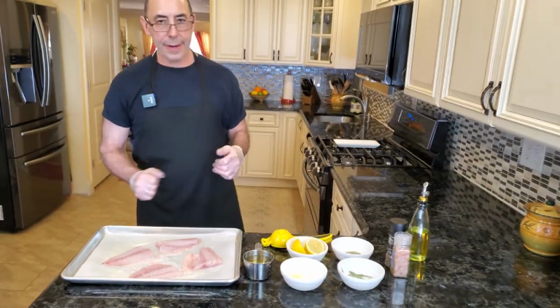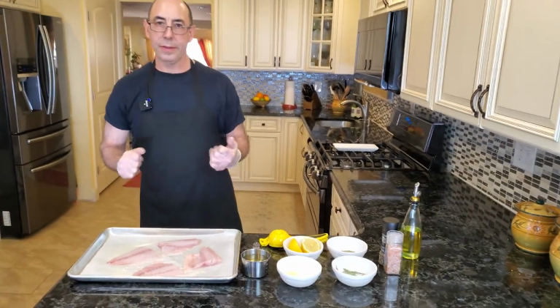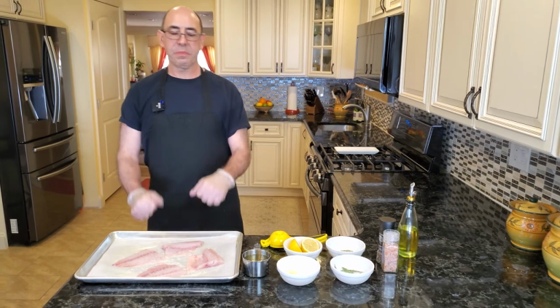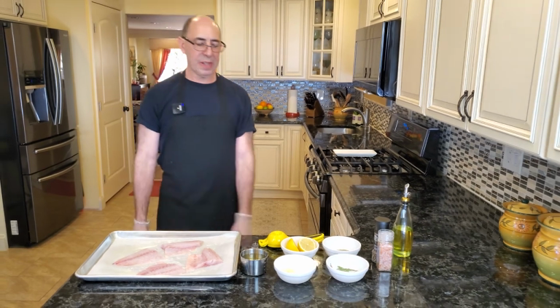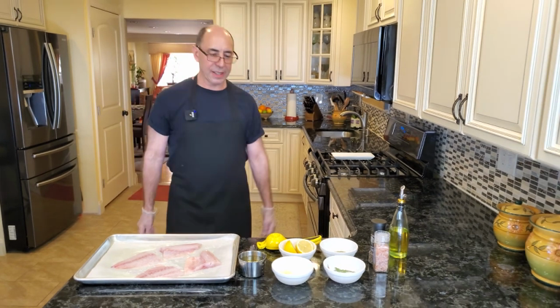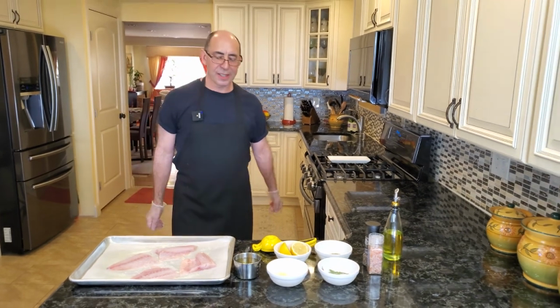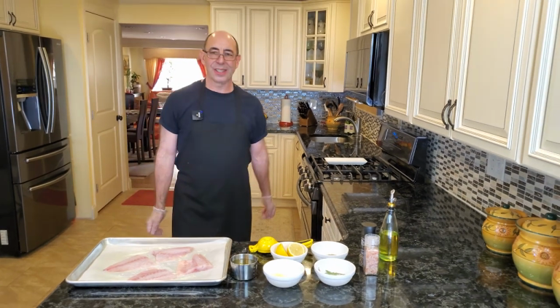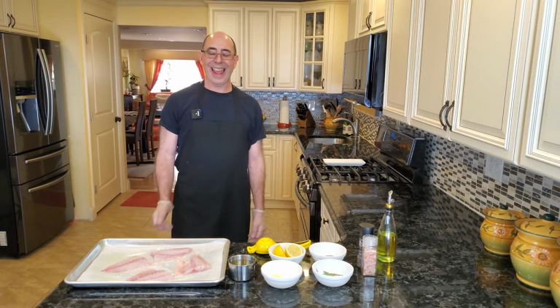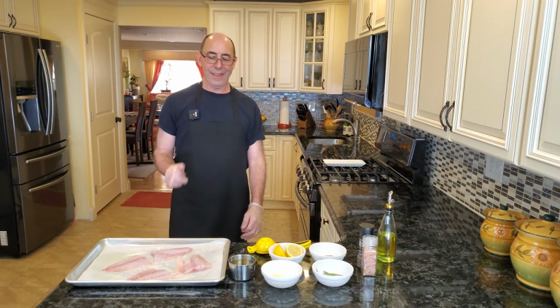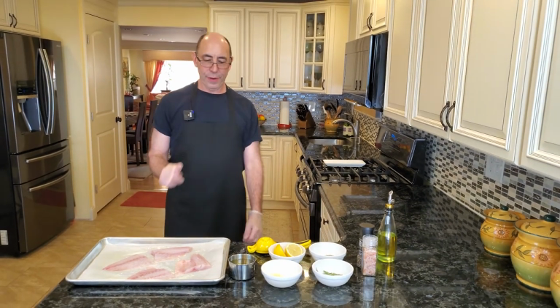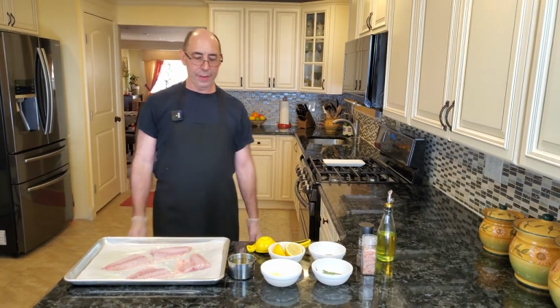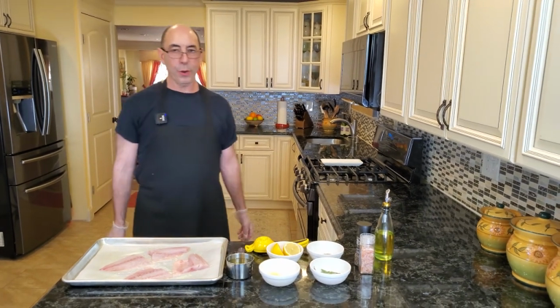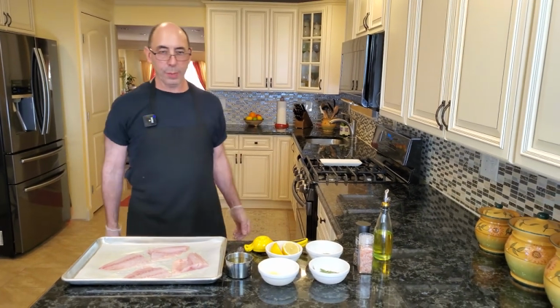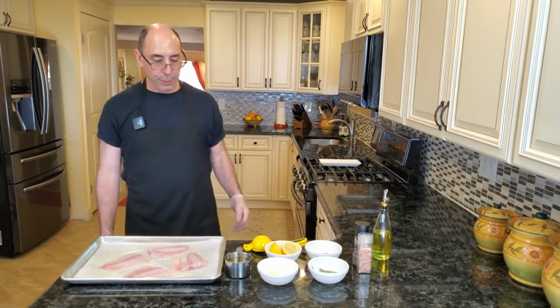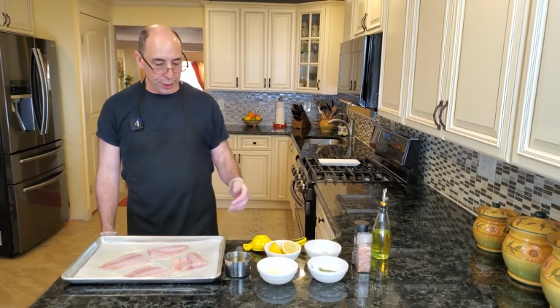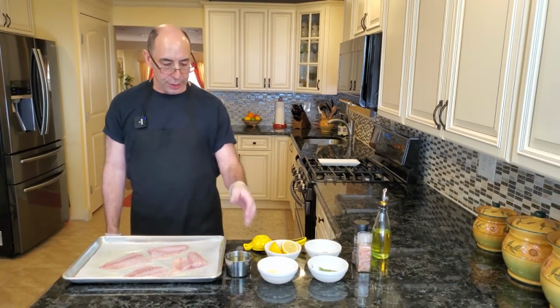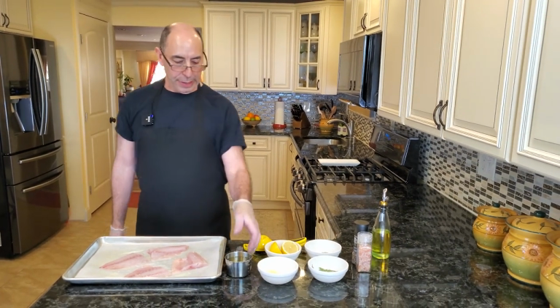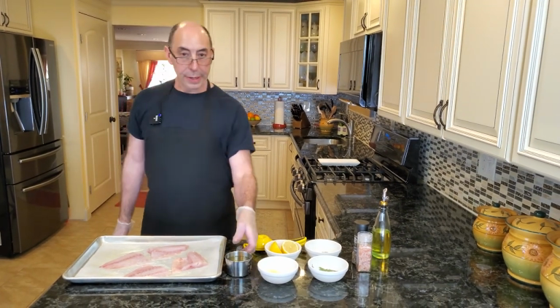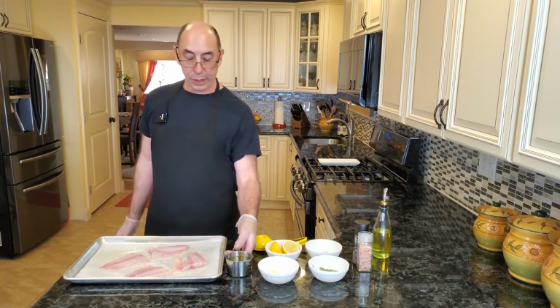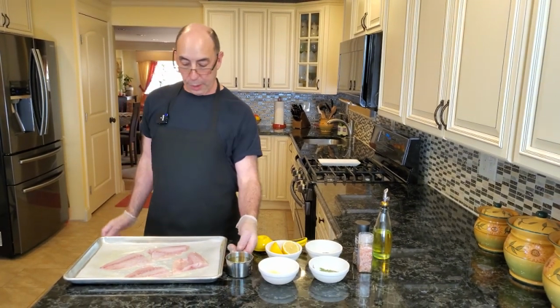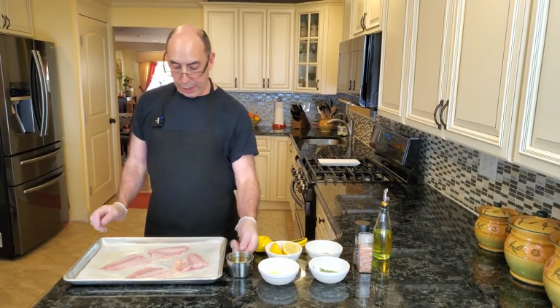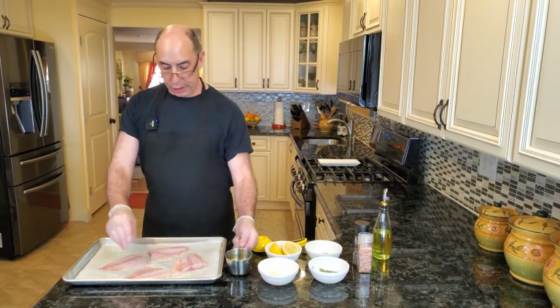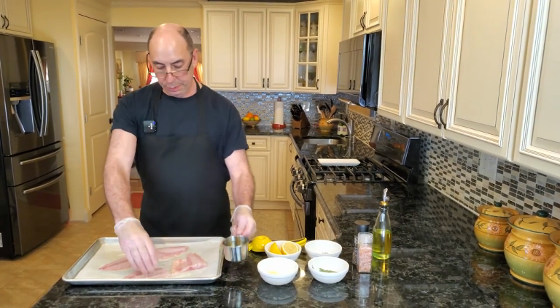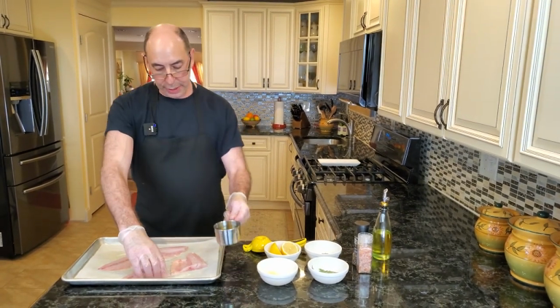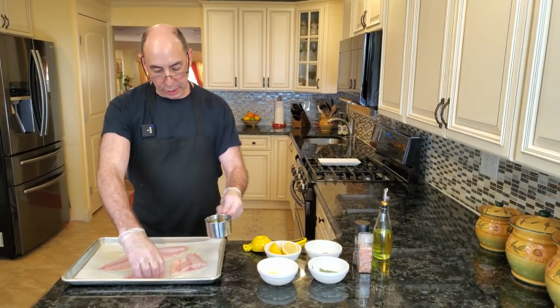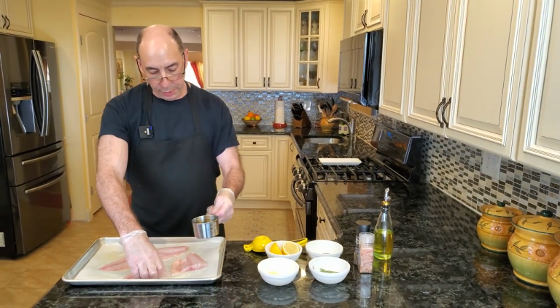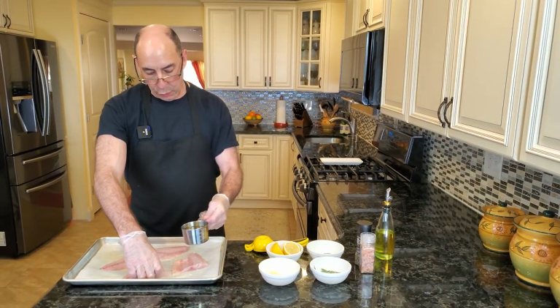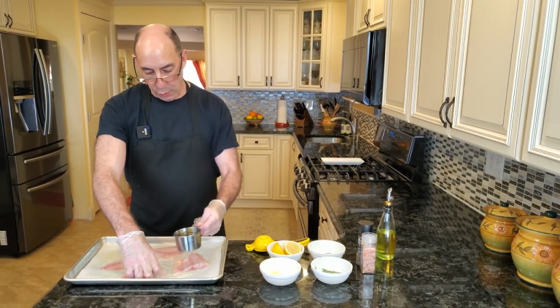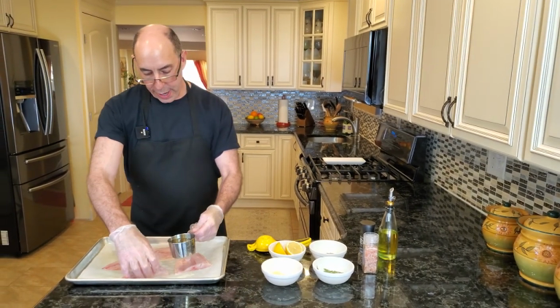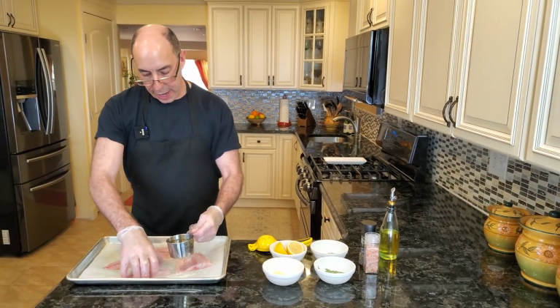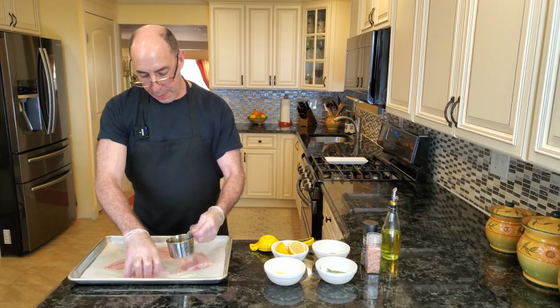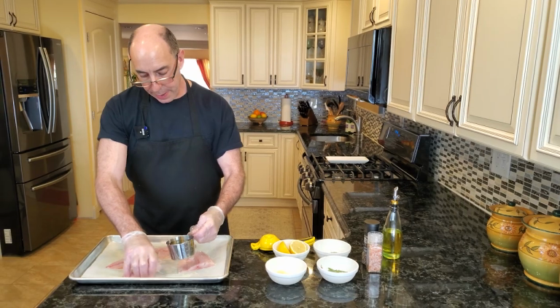And like I said, this is a very, very quick preparation. I'm gonna start by just putting a little bit of white wine on the bottom.